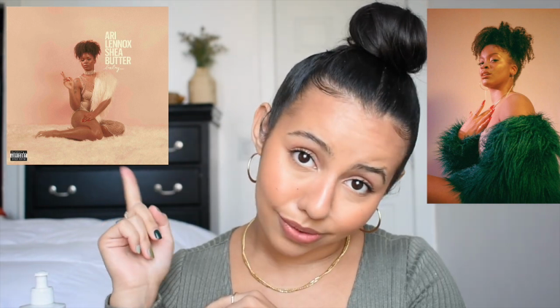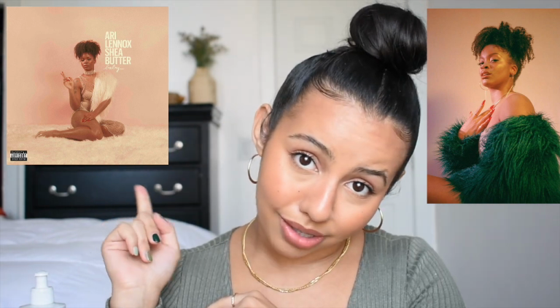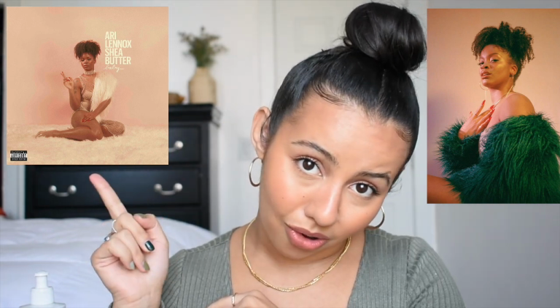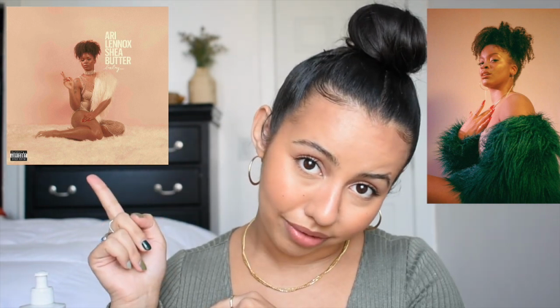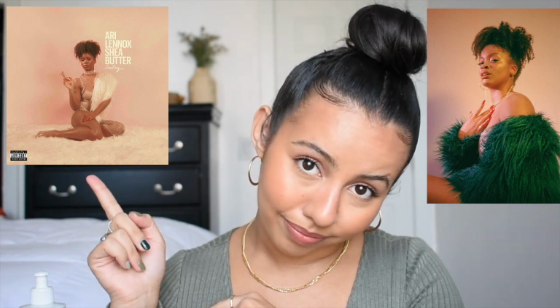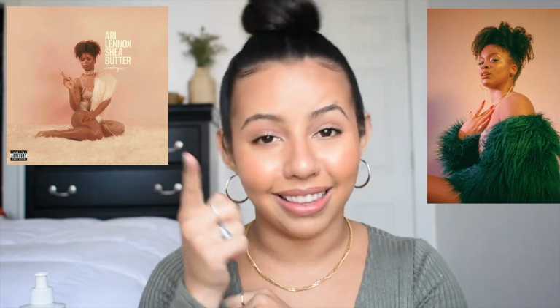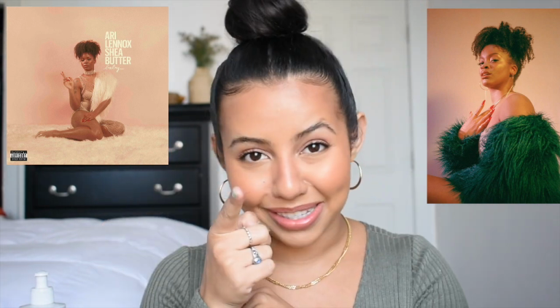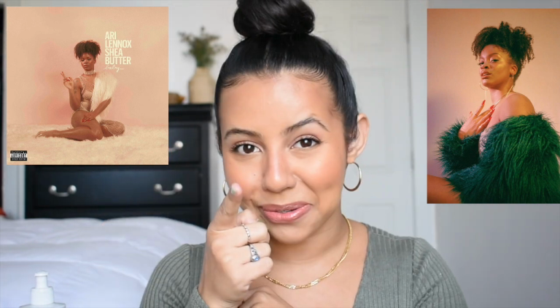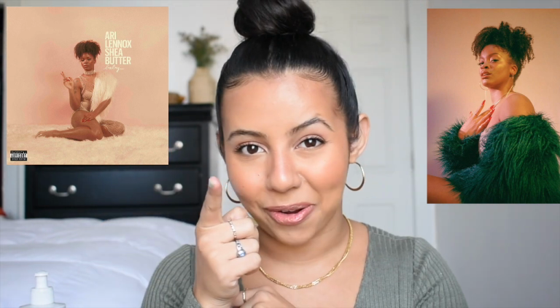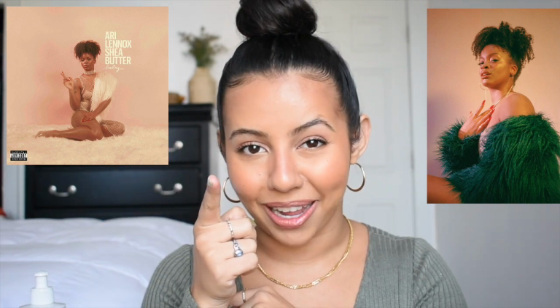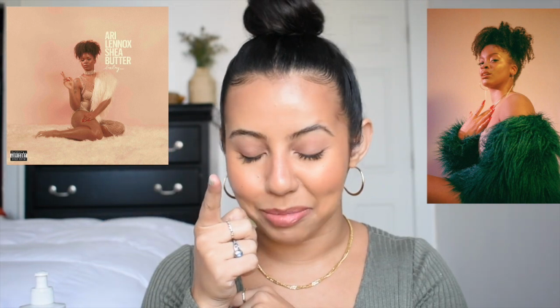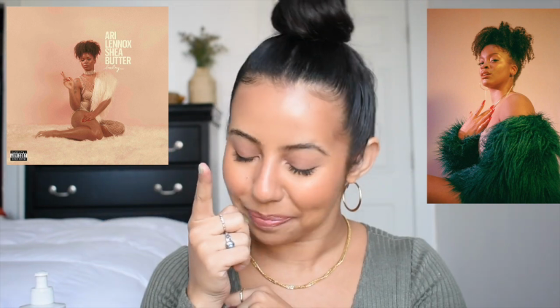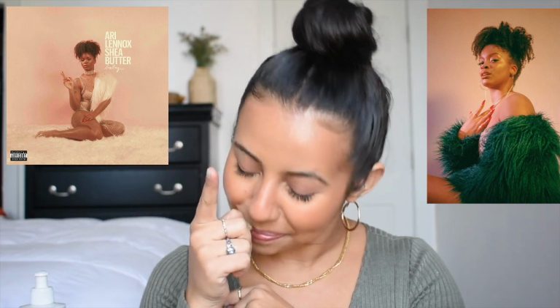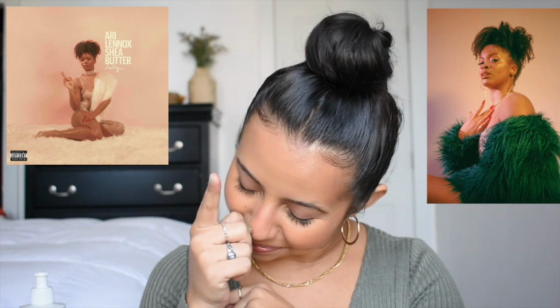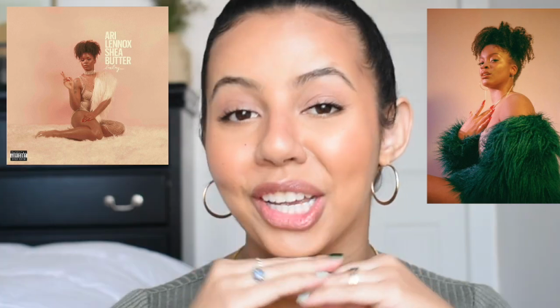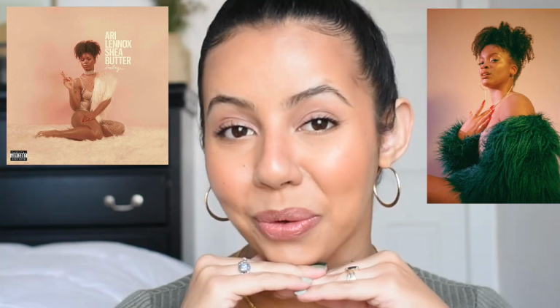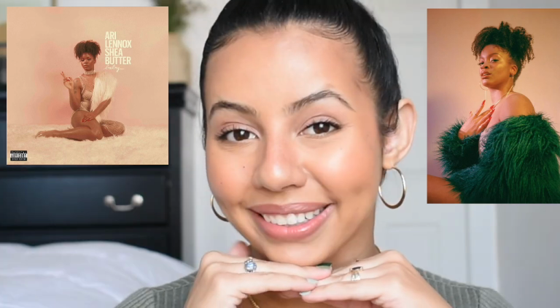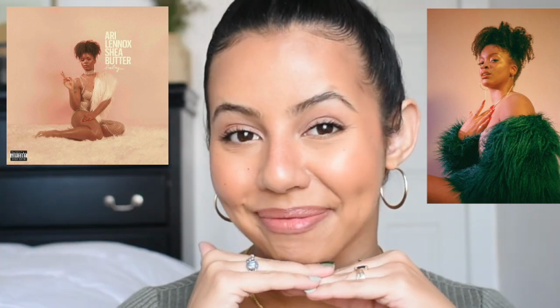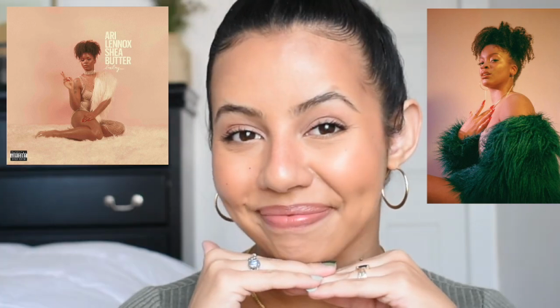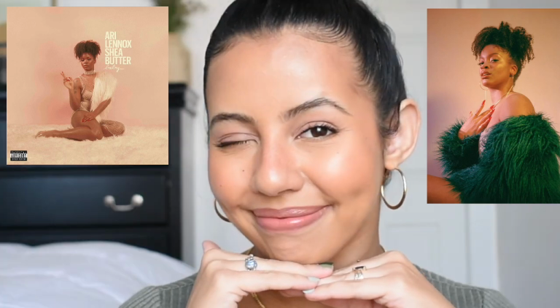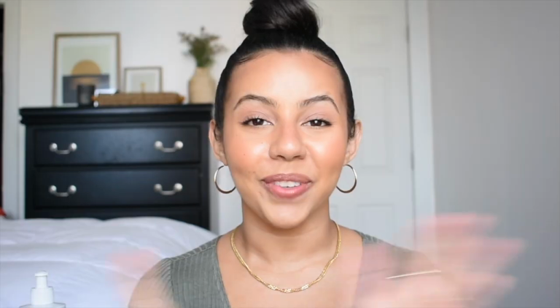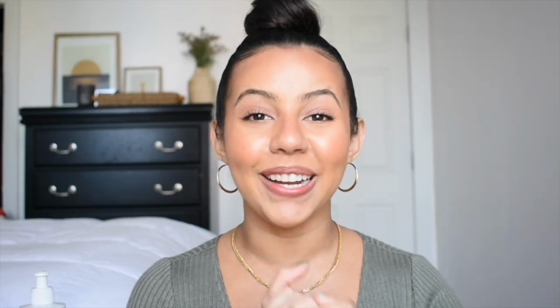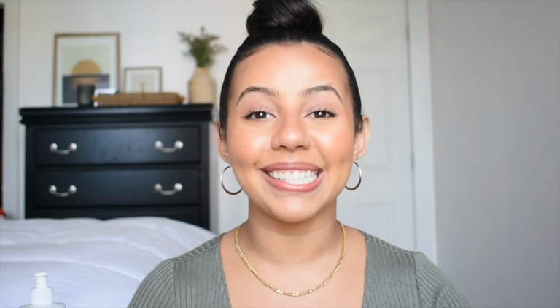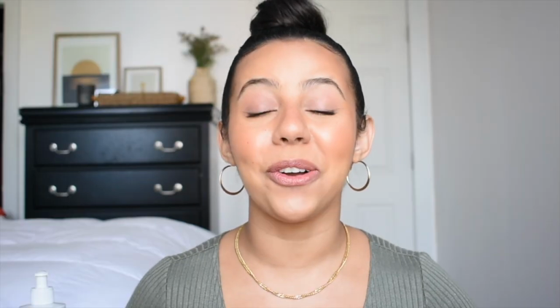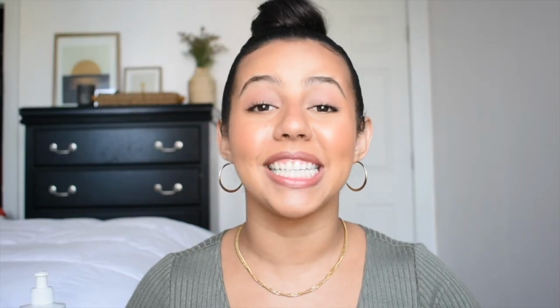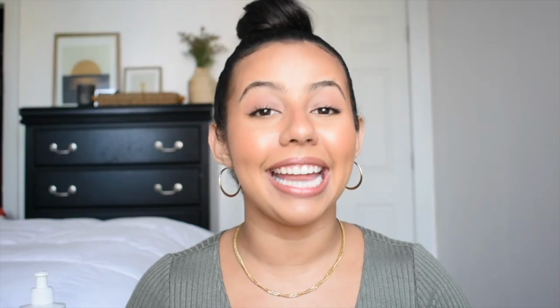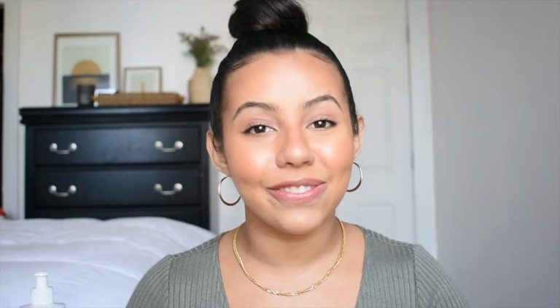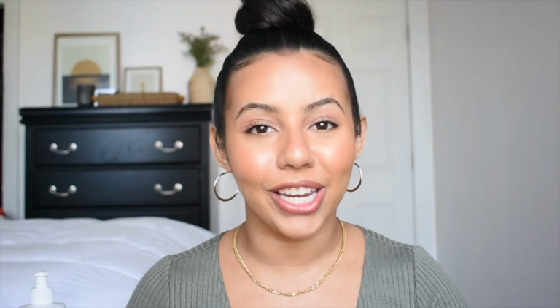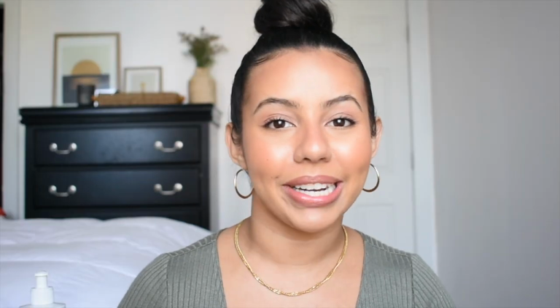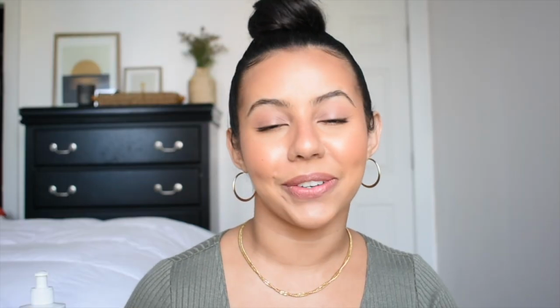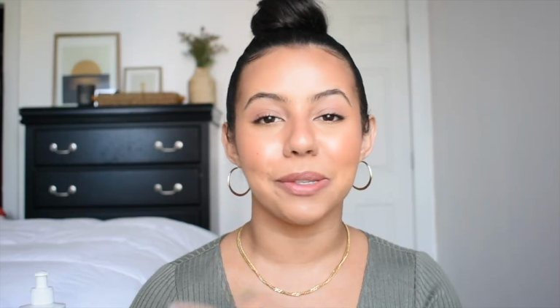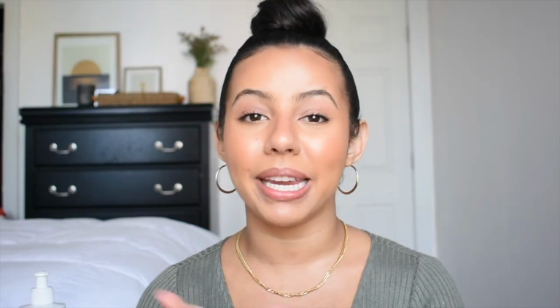Honestly the whole album, Shea Butter Baby — high class, five stars, ten out of ten. Do yourself a favor and listen to that song and then listen to the whole album, you're welcome.